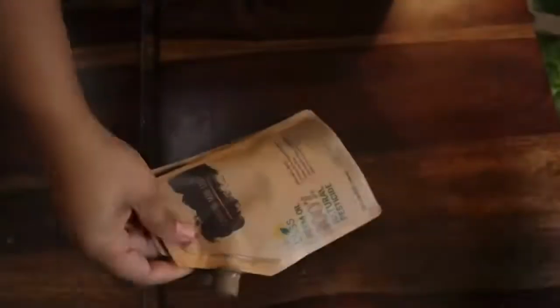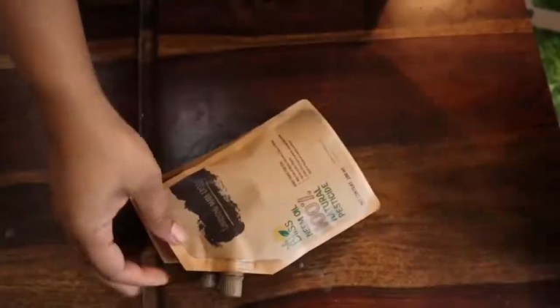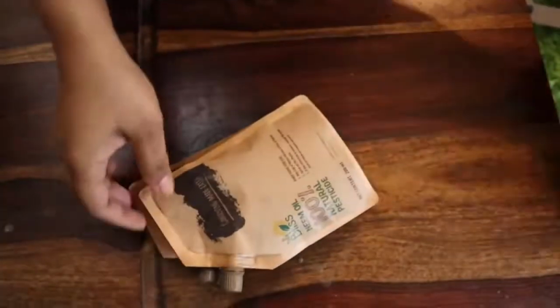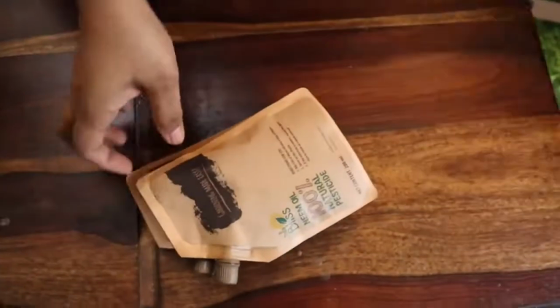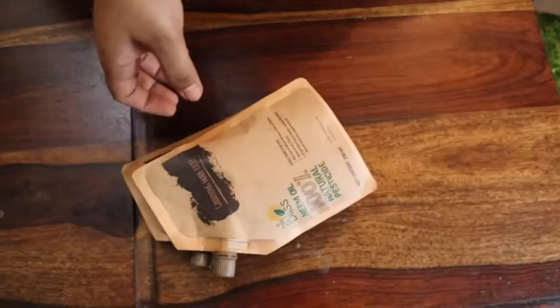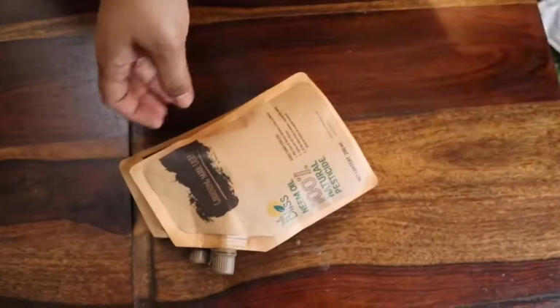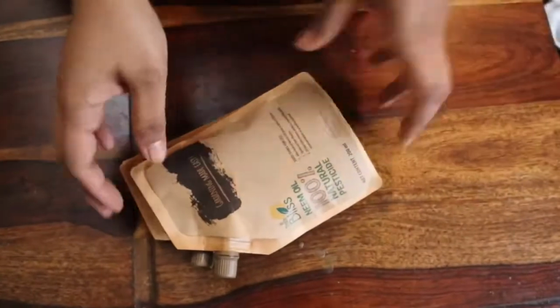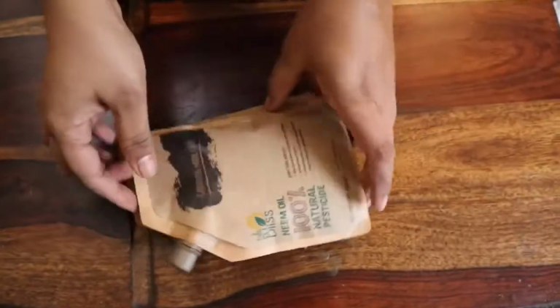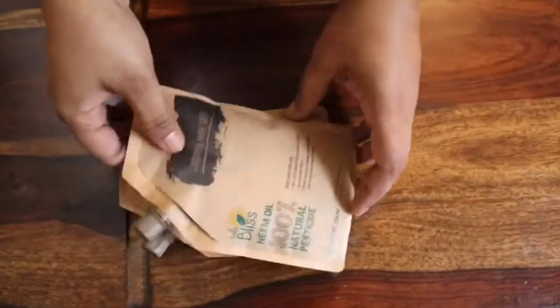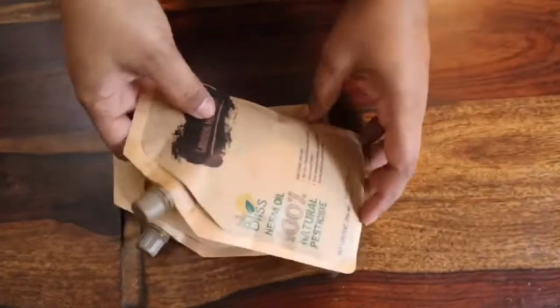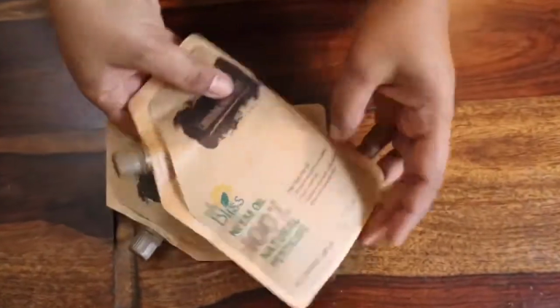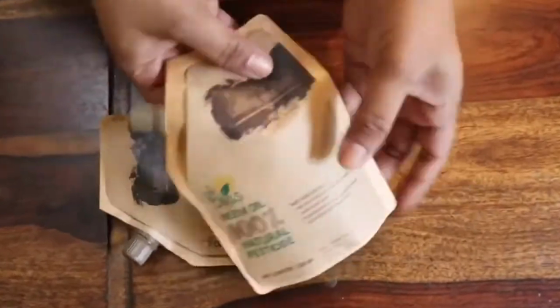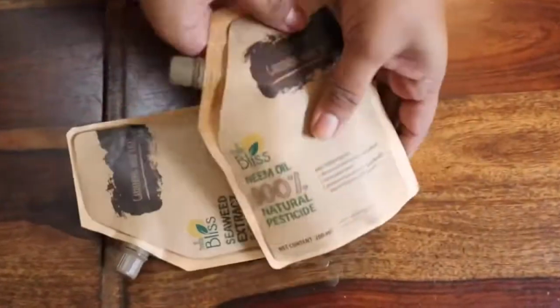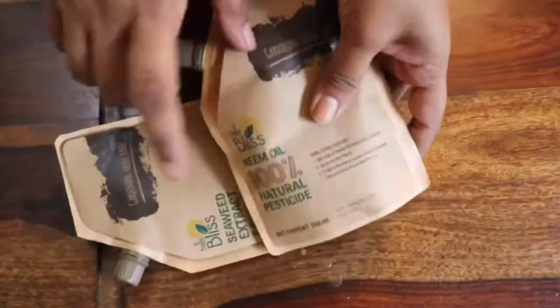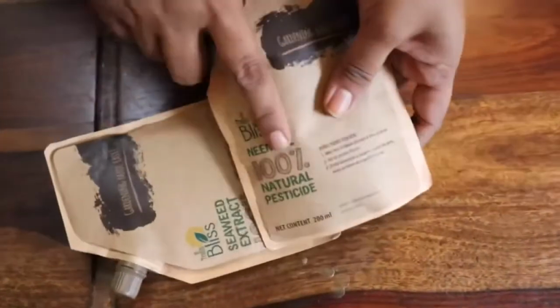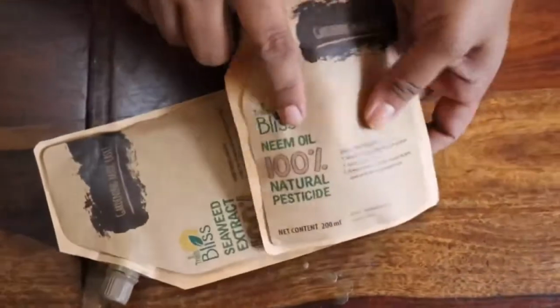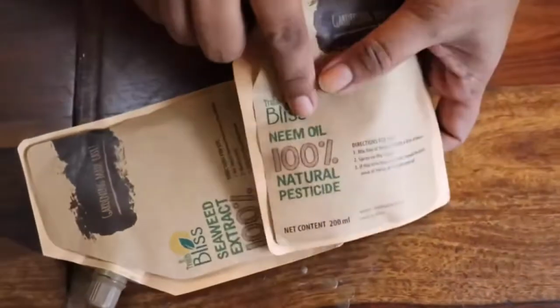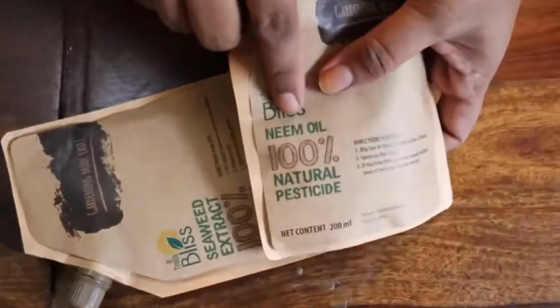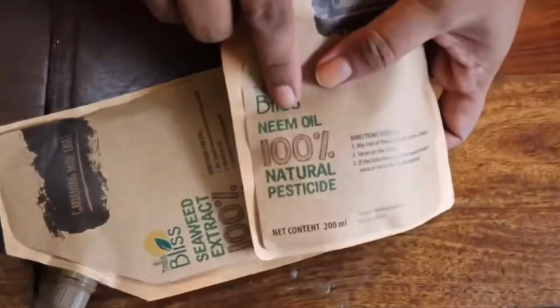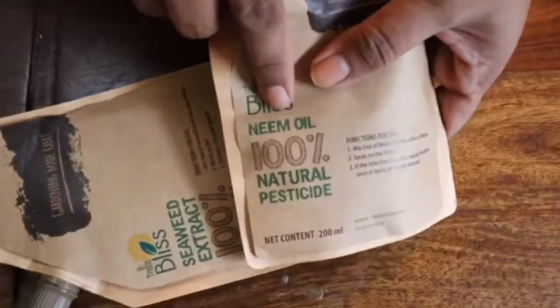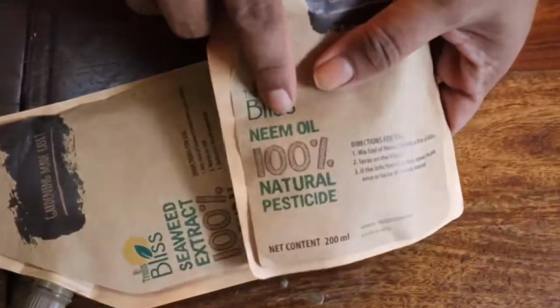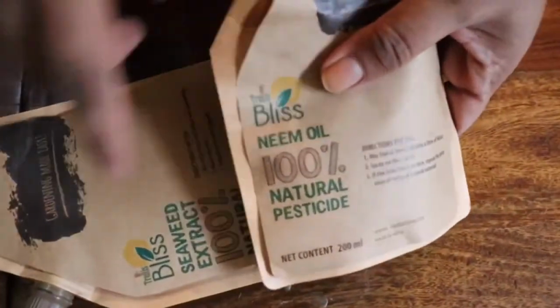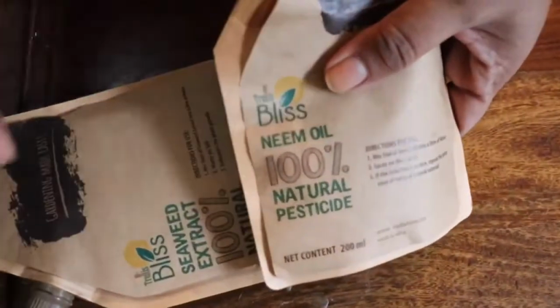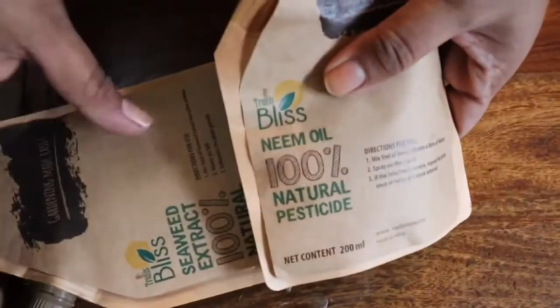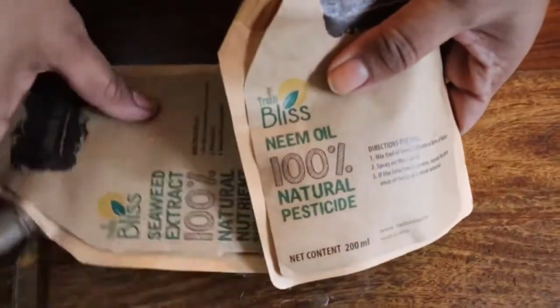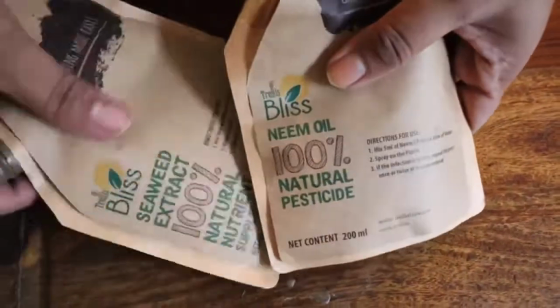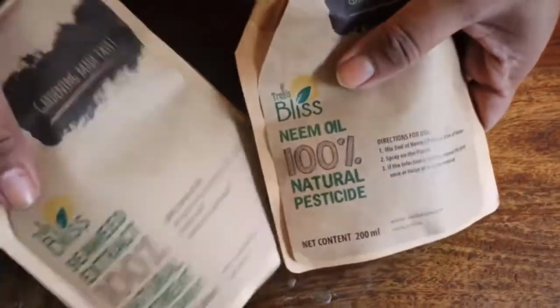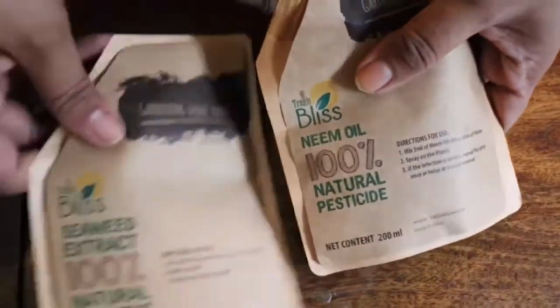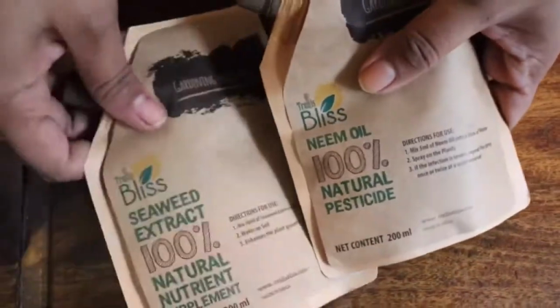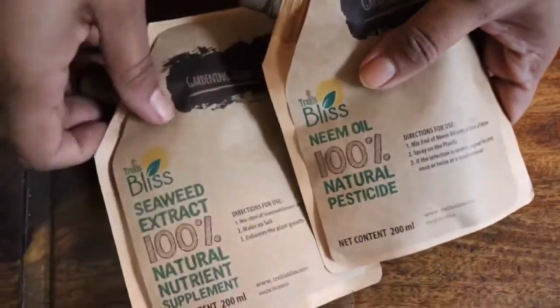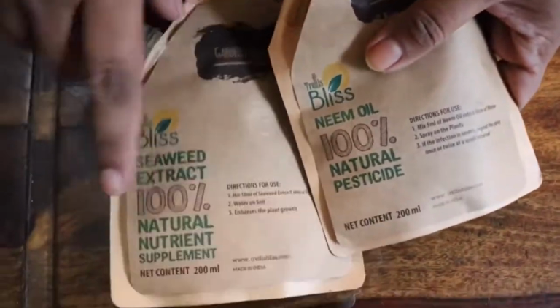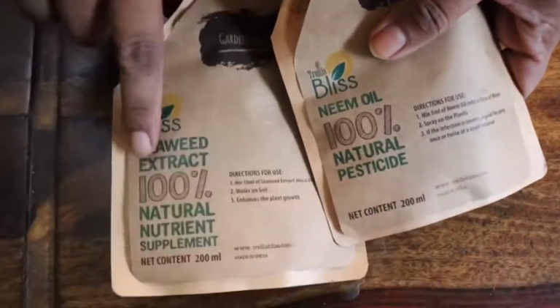The next products are neem oil and seaweed extract, which also come with directions for use.